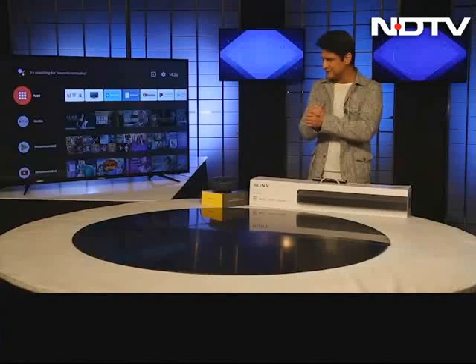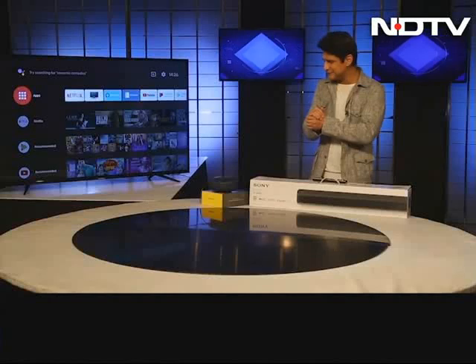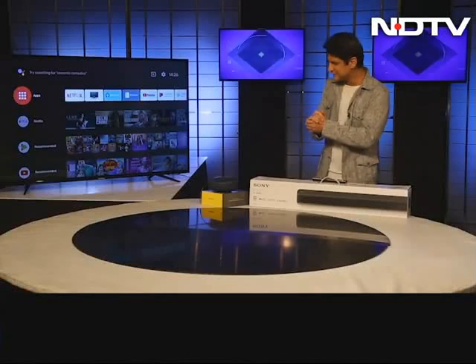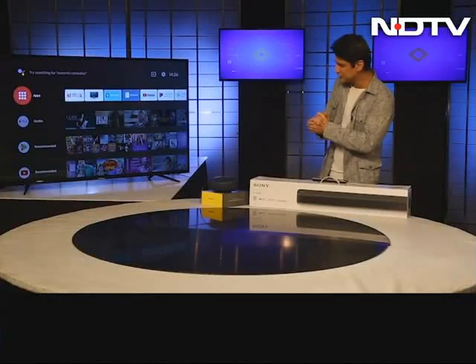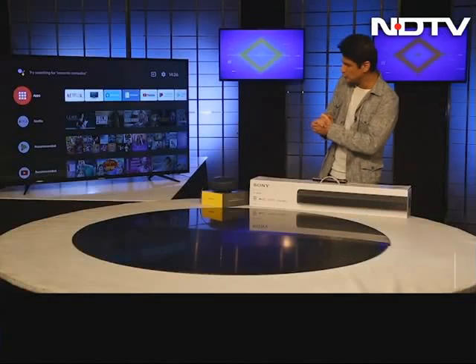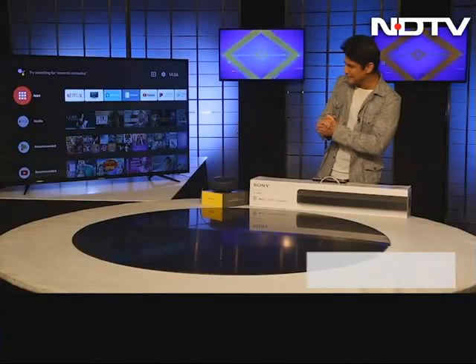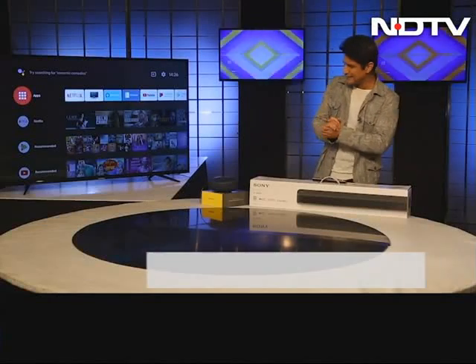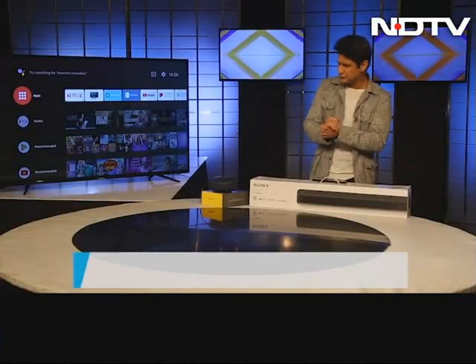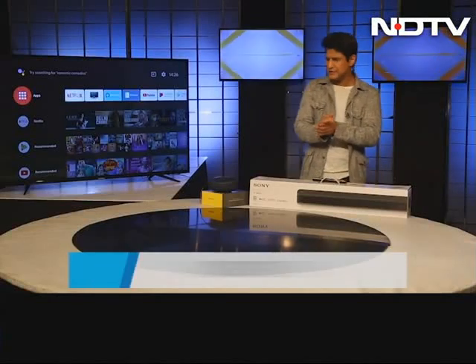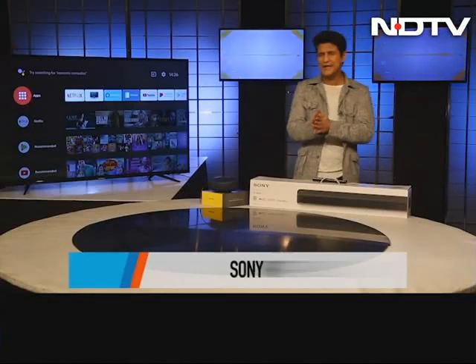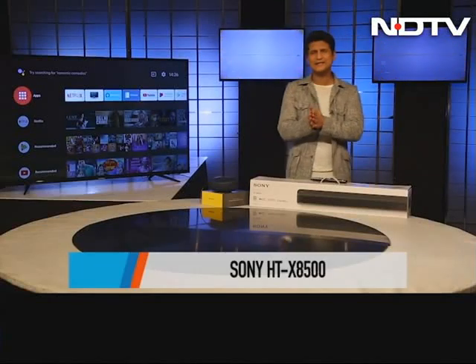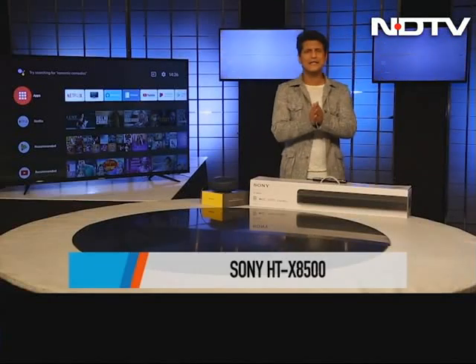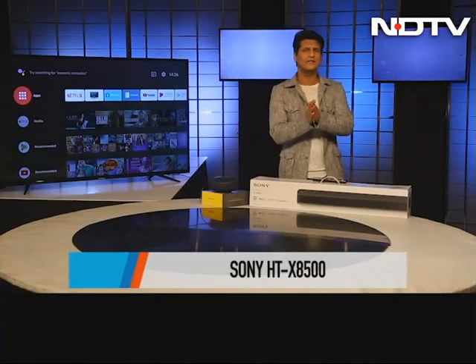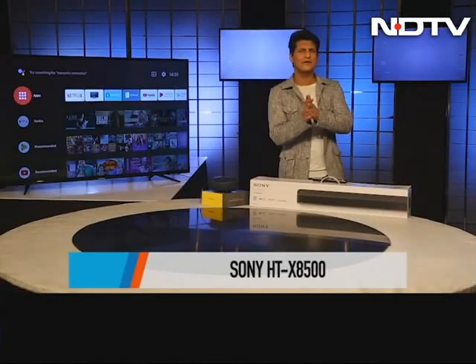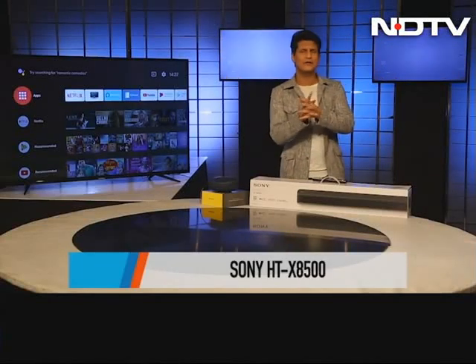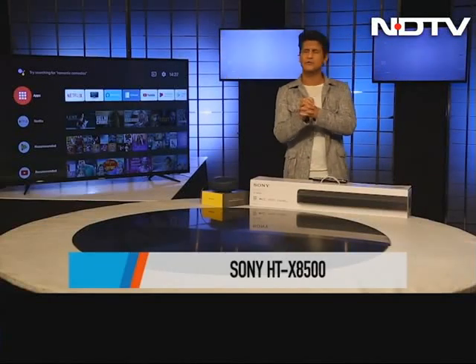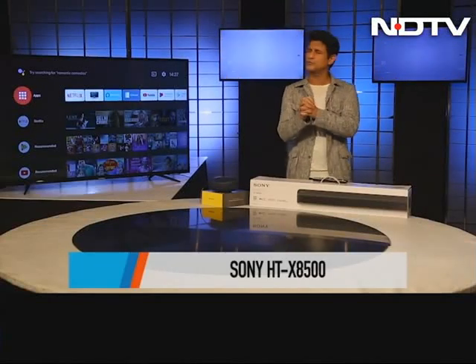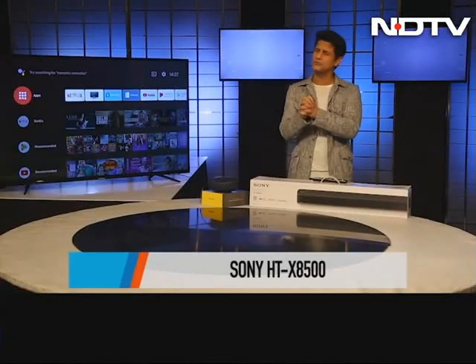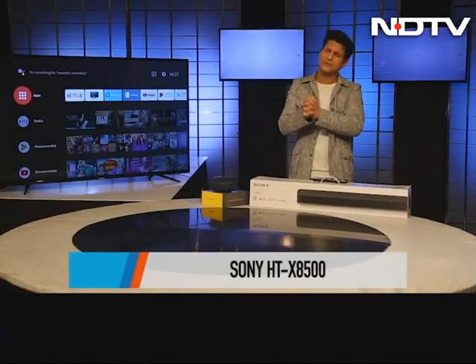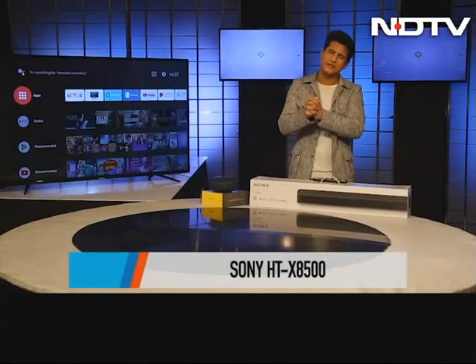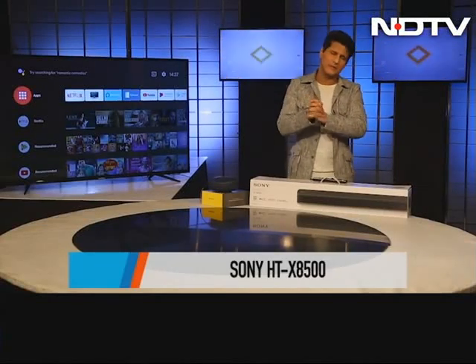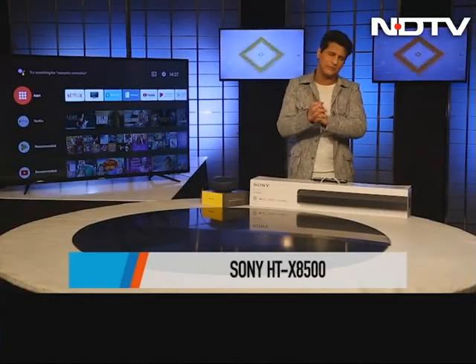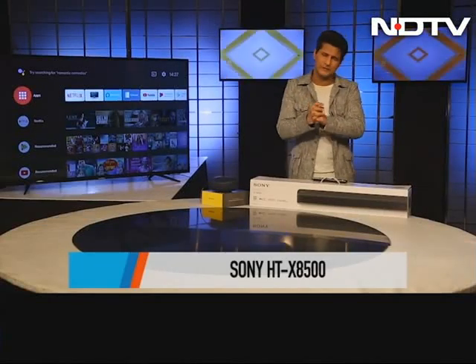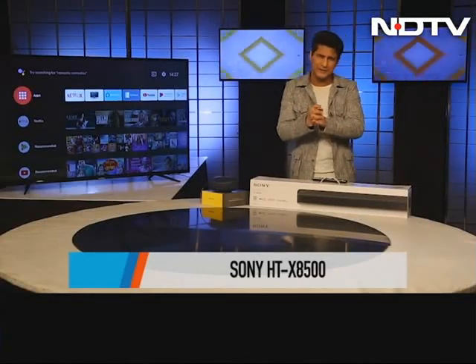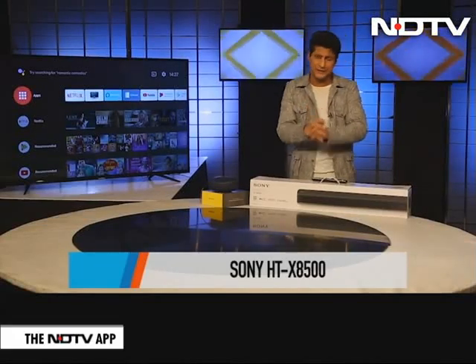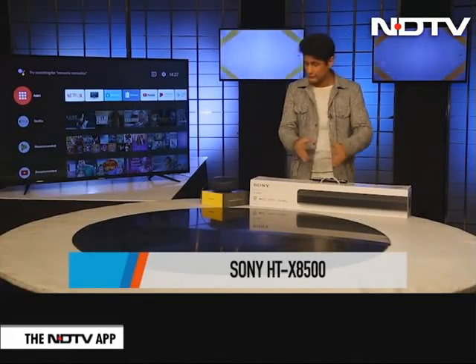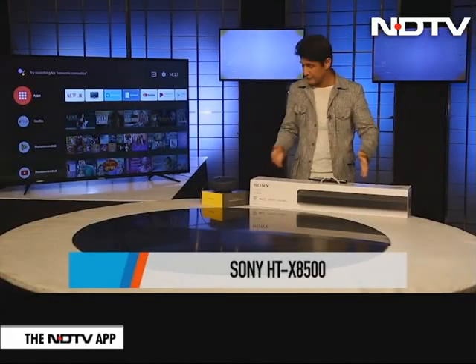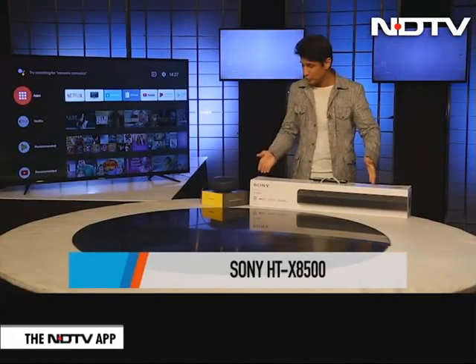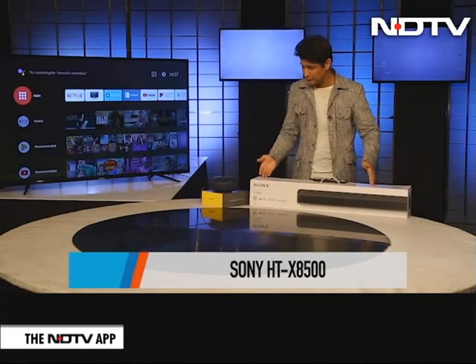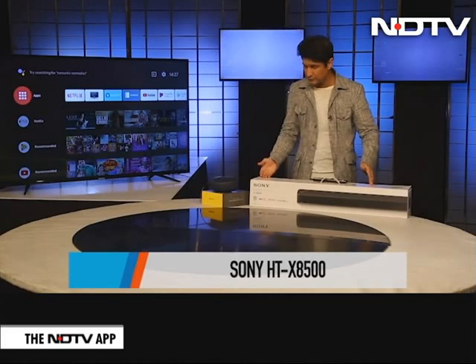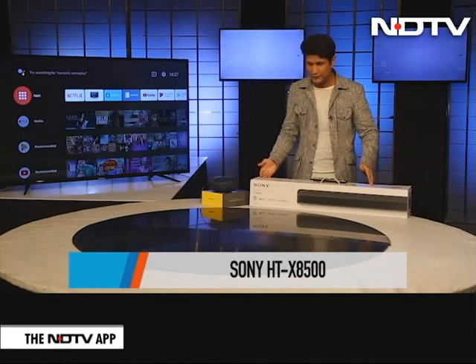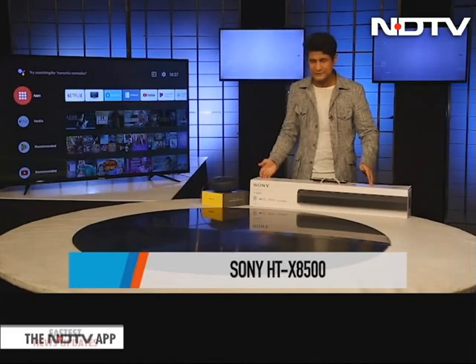This is the Sony HTX8500. No, I didn't memorize that — I just read off the box.